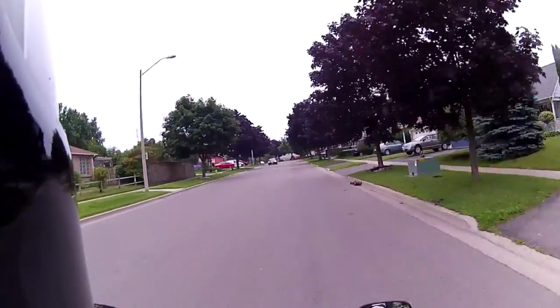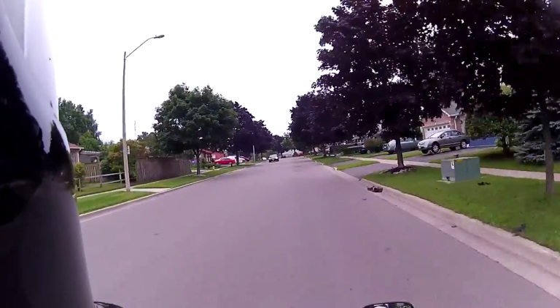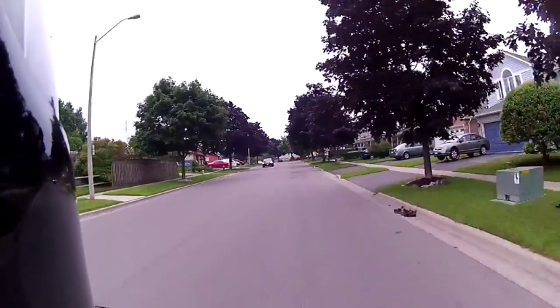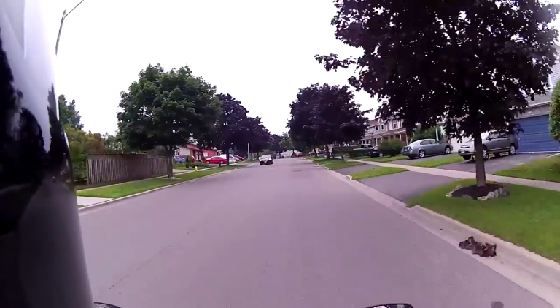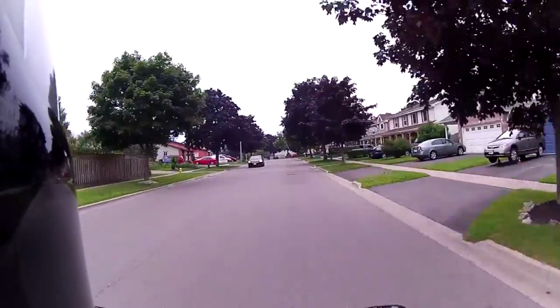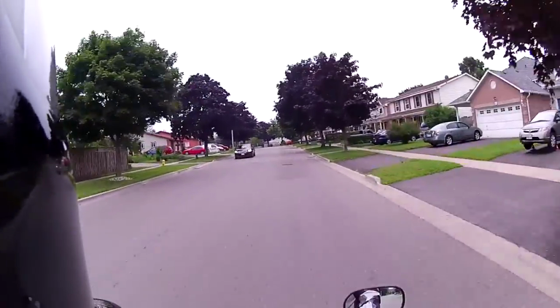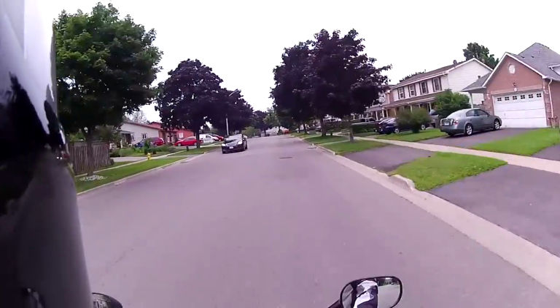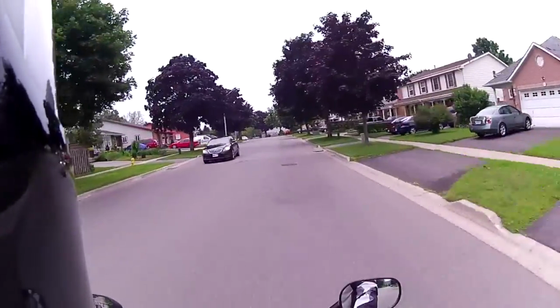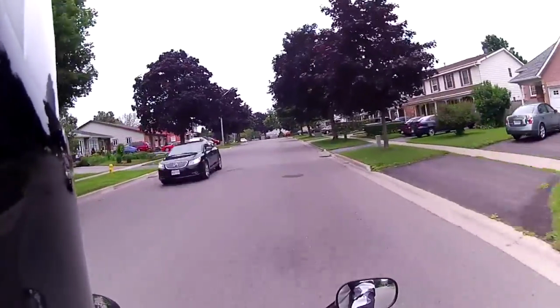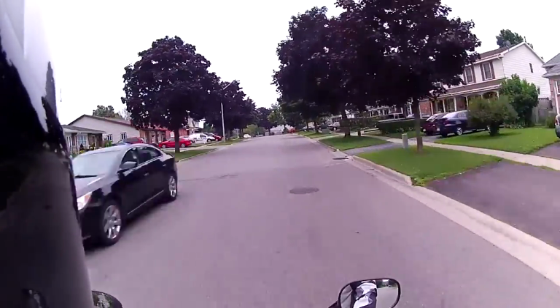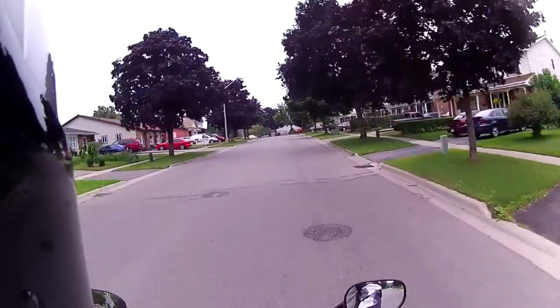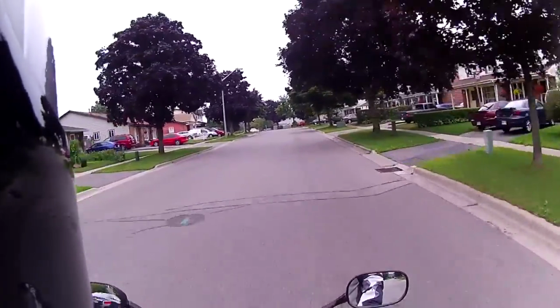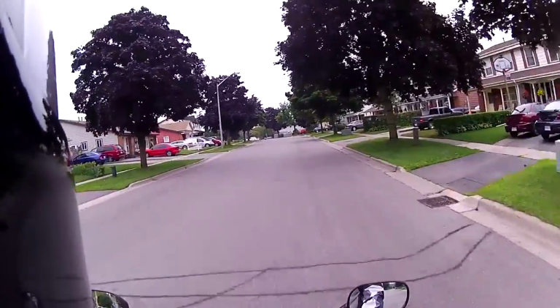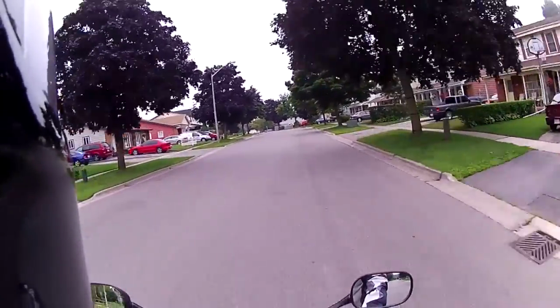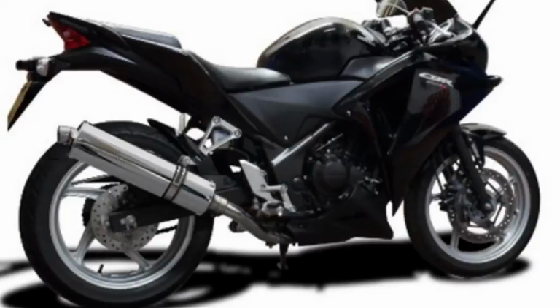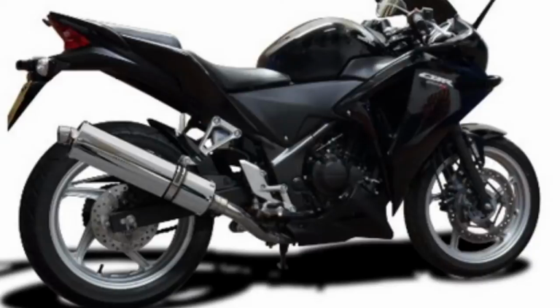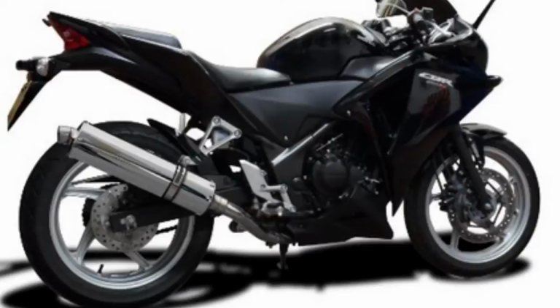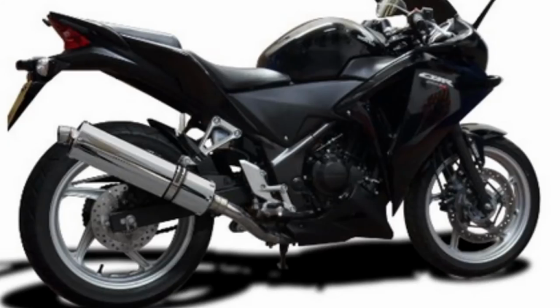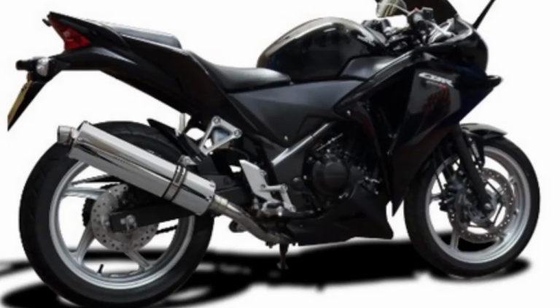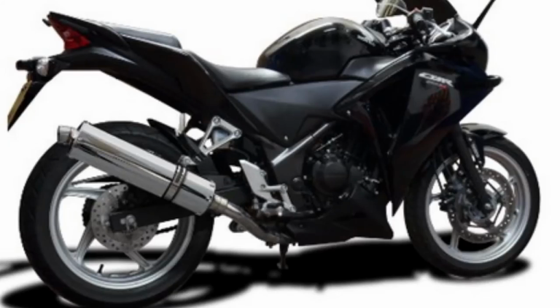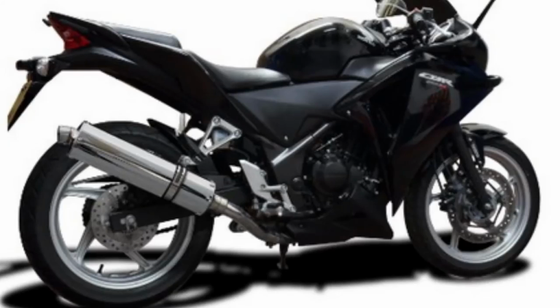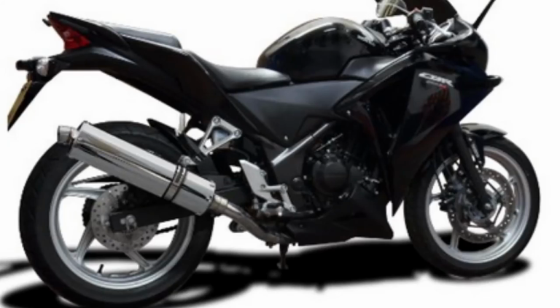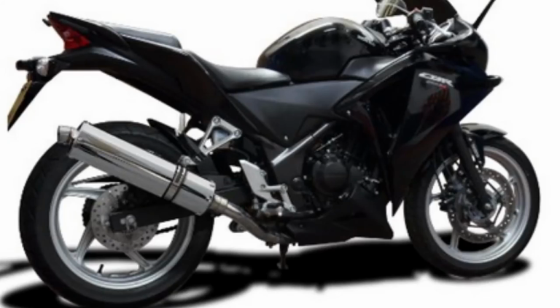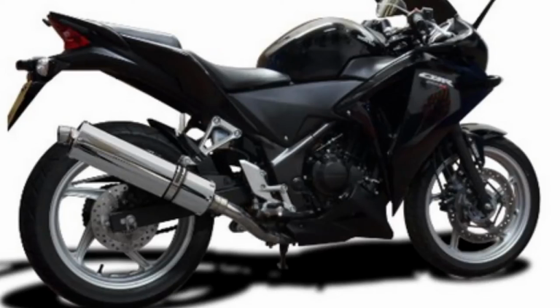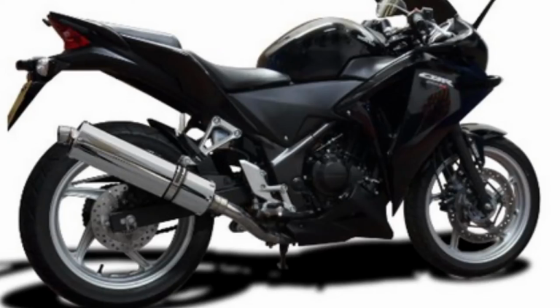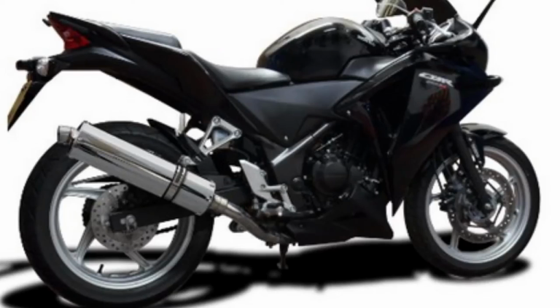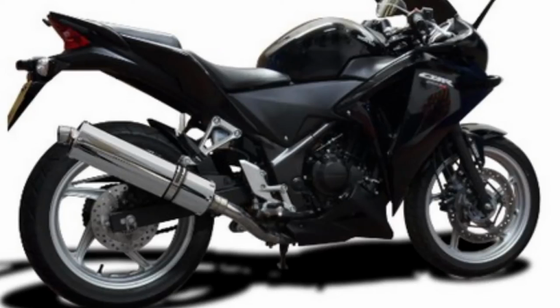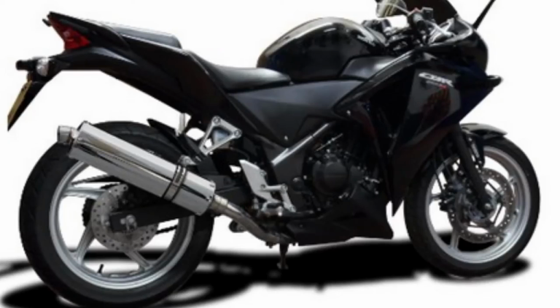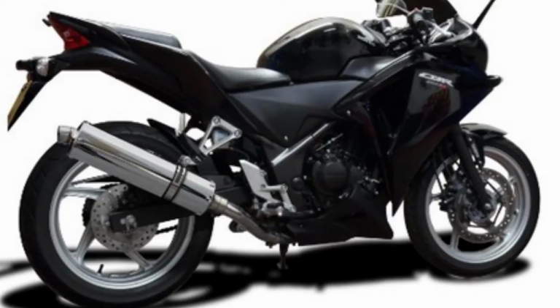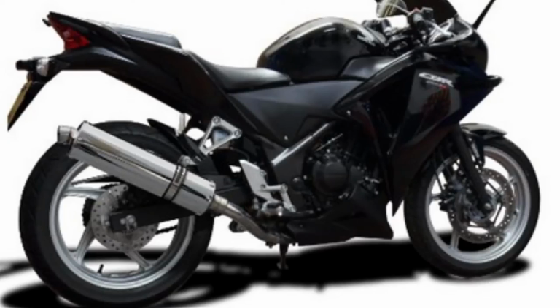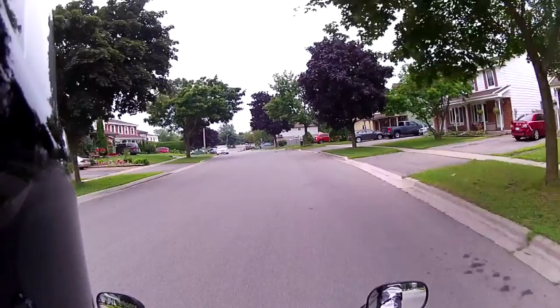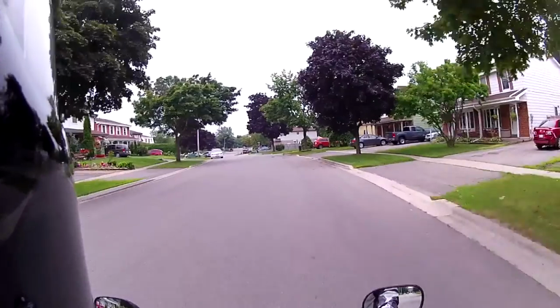But before the drop I had already ordered an aftermarket exhaust and I'll be posting a separate video for that once I install it.